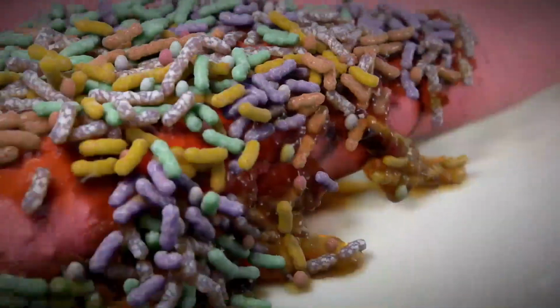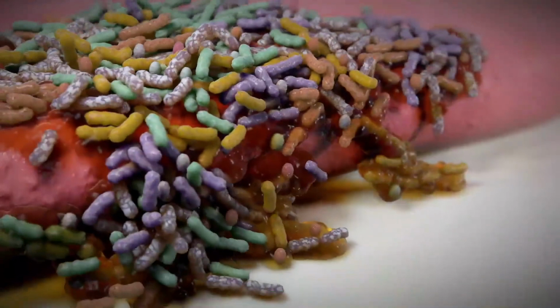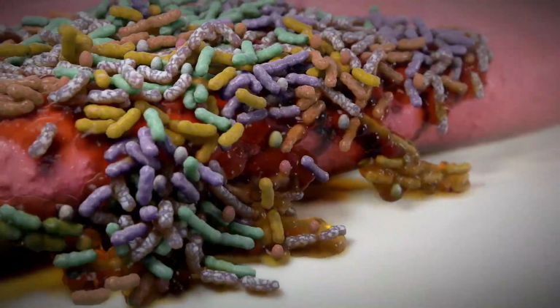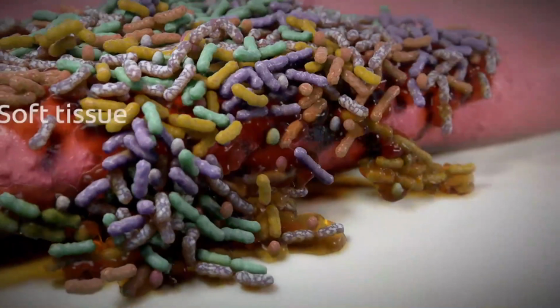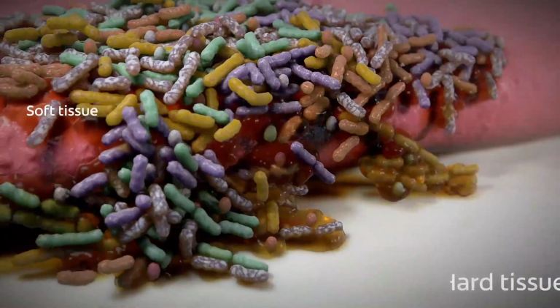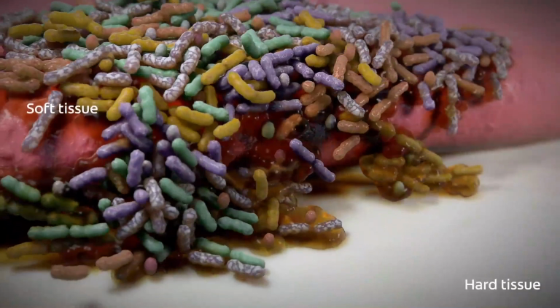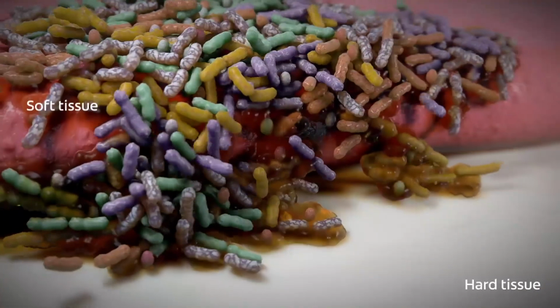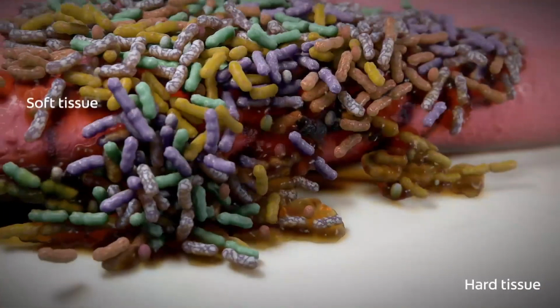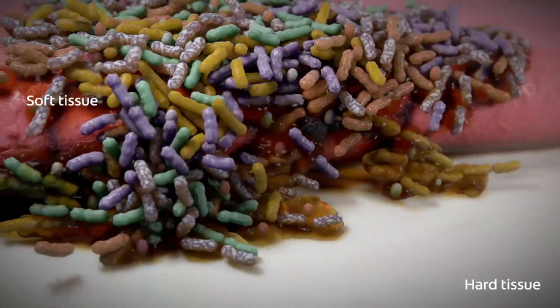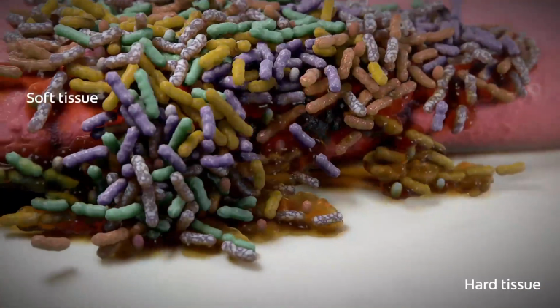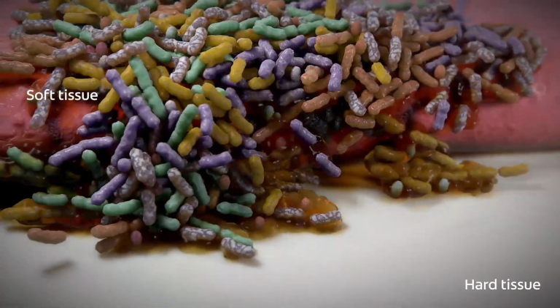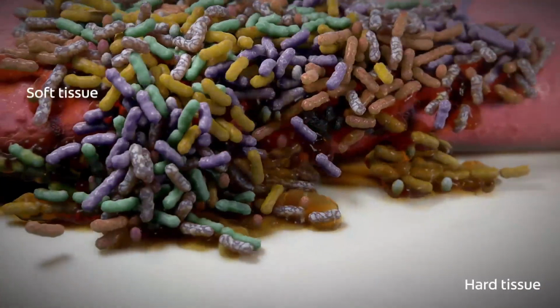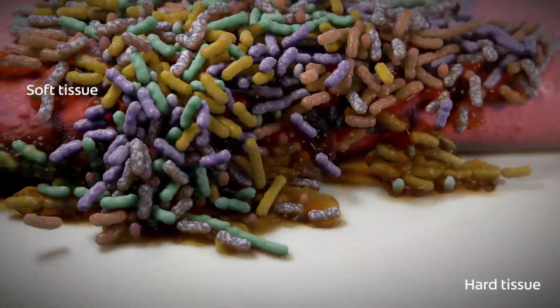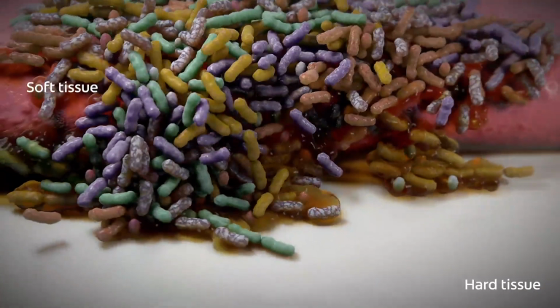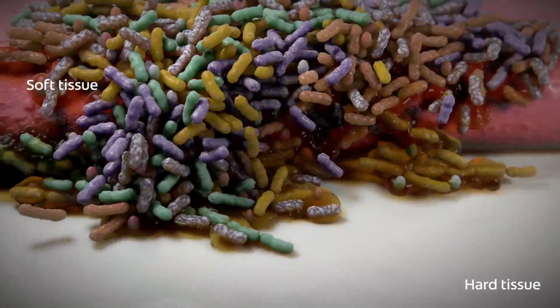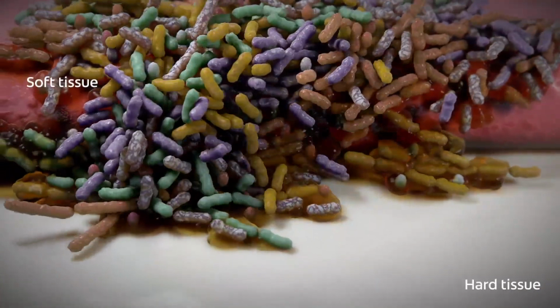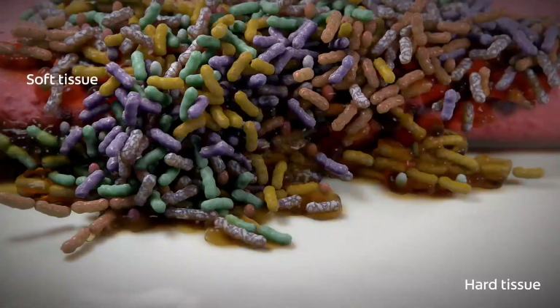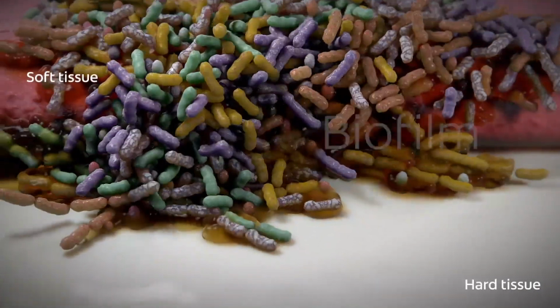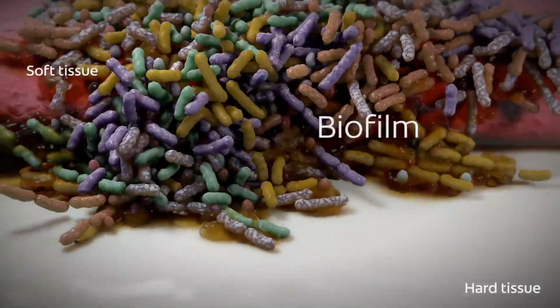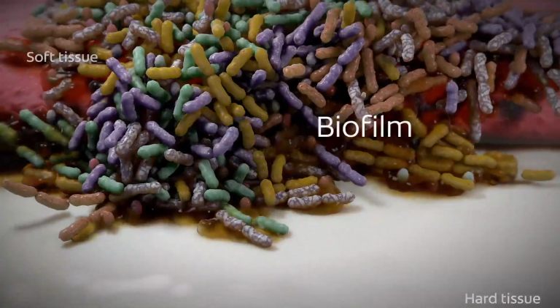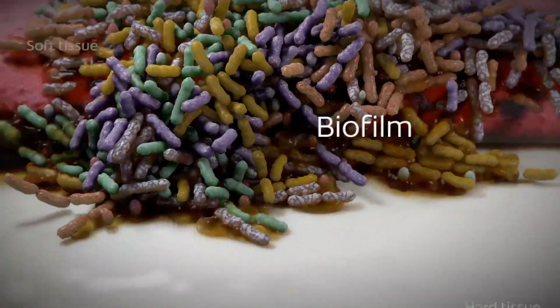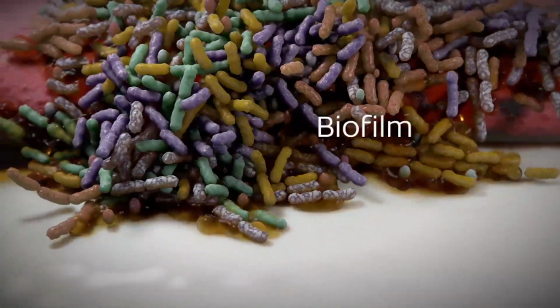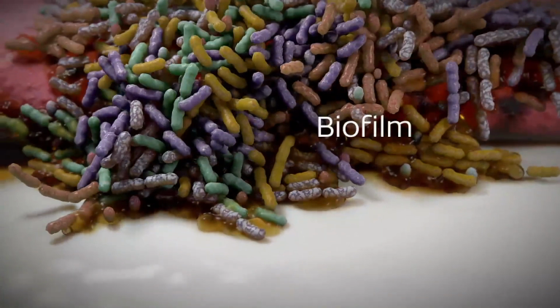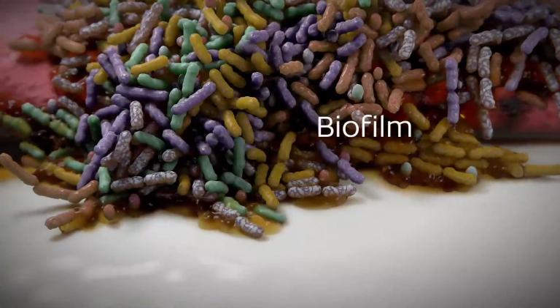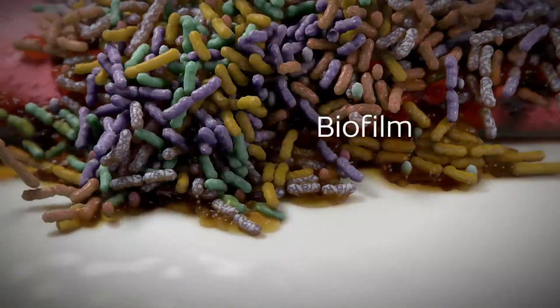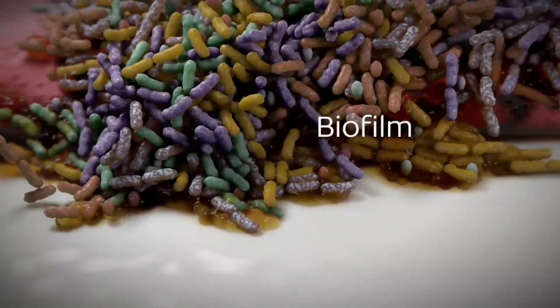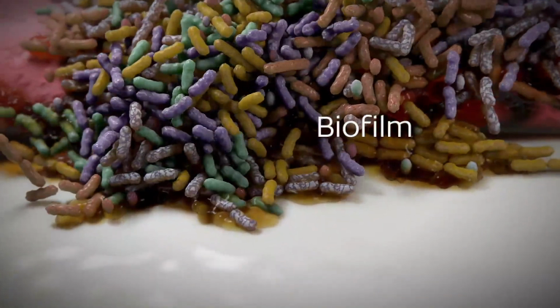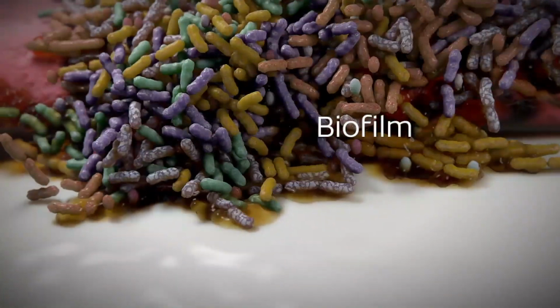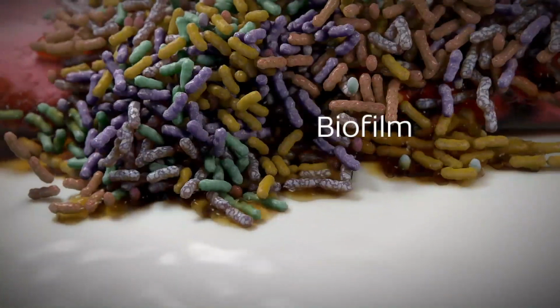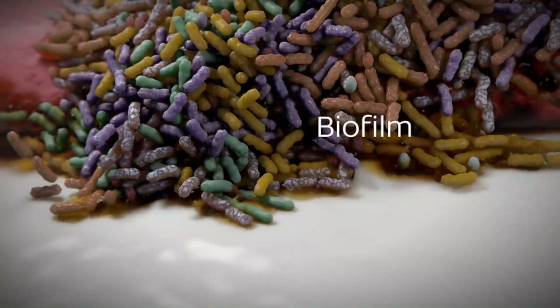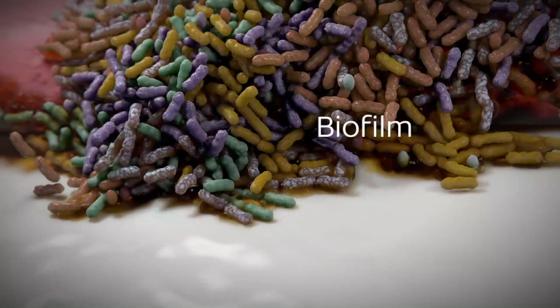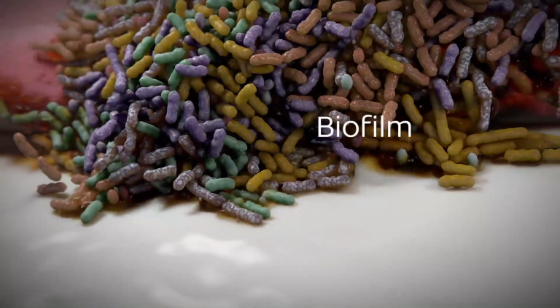Within hours of brushing, bacteria growing on soft tissue and saliva can repopulate plaque biofilms on teeth.